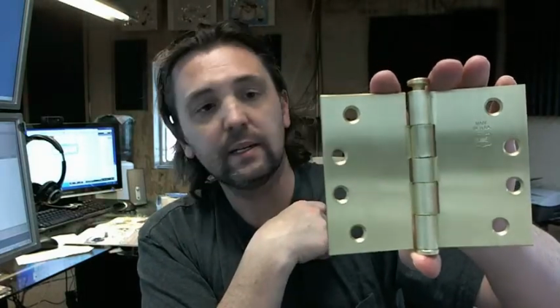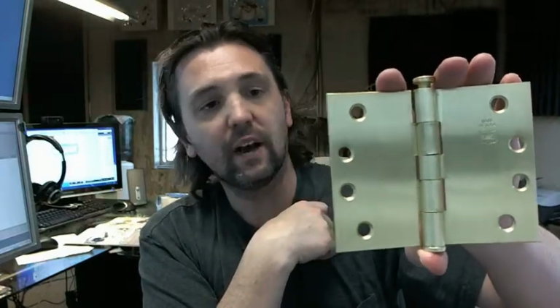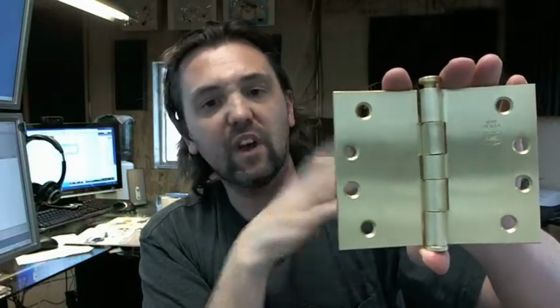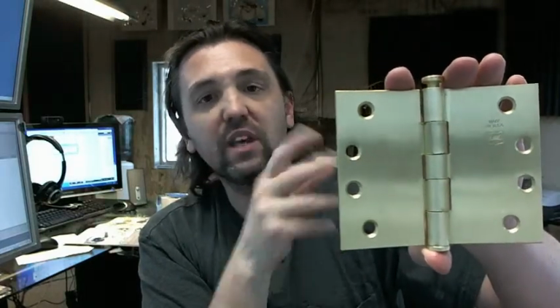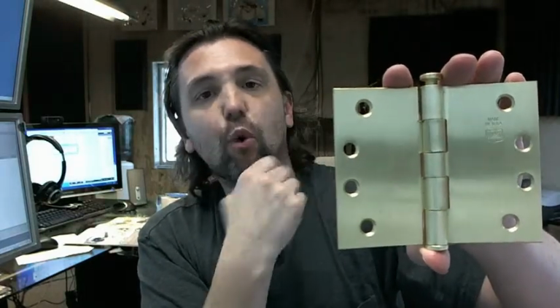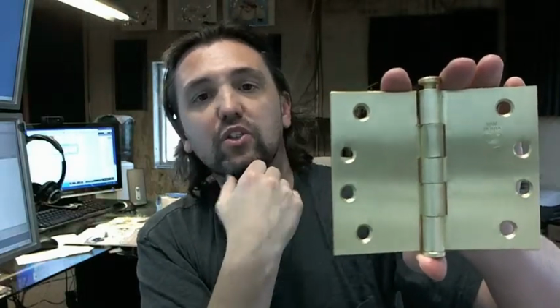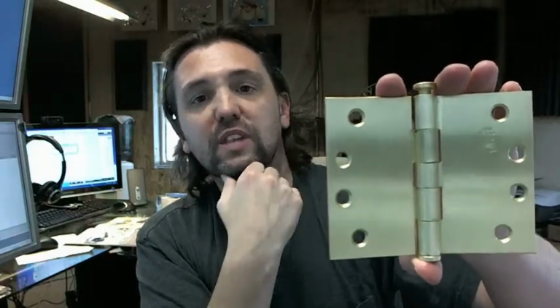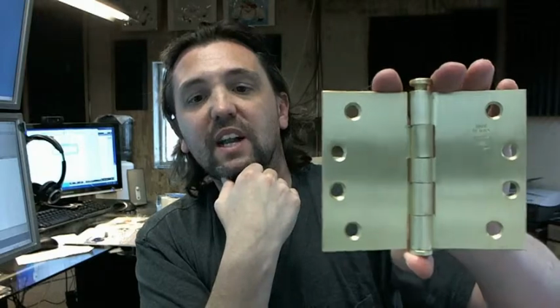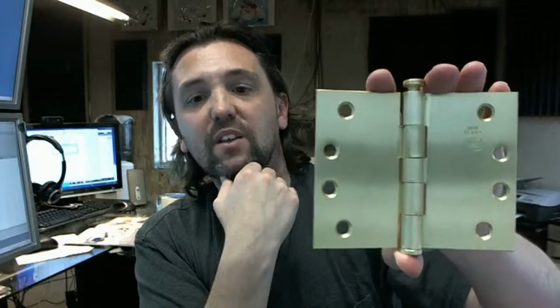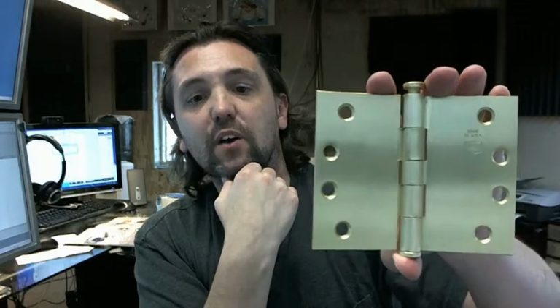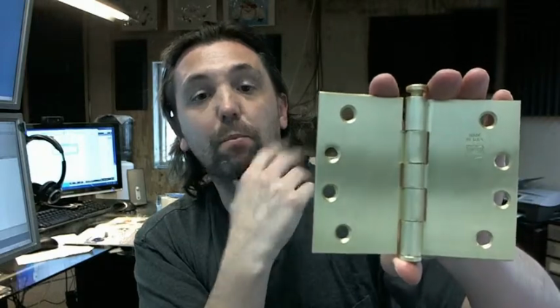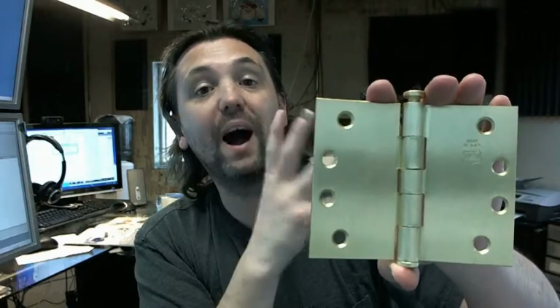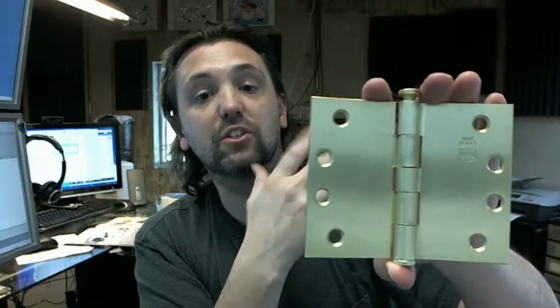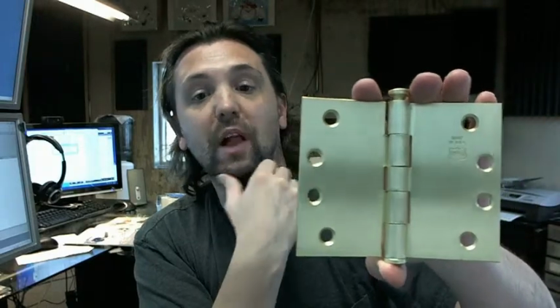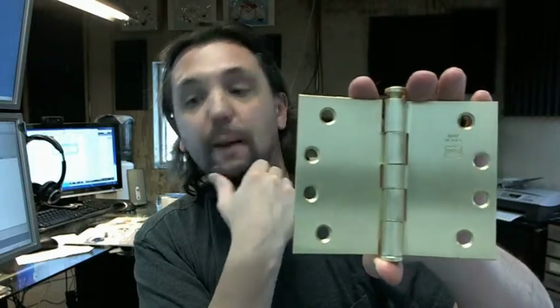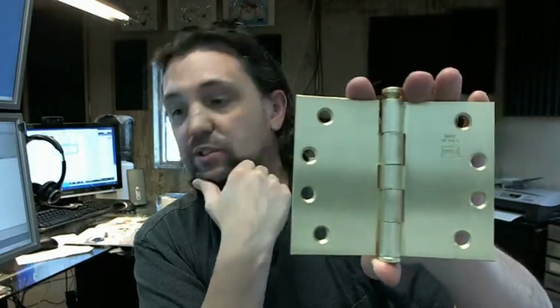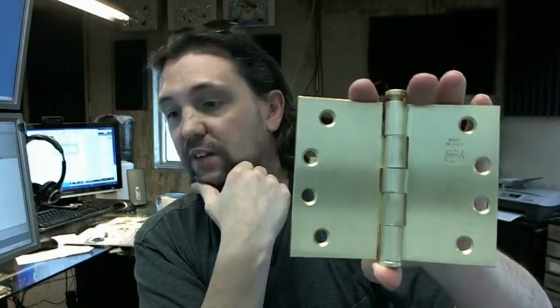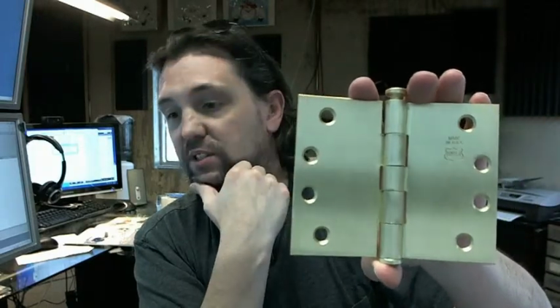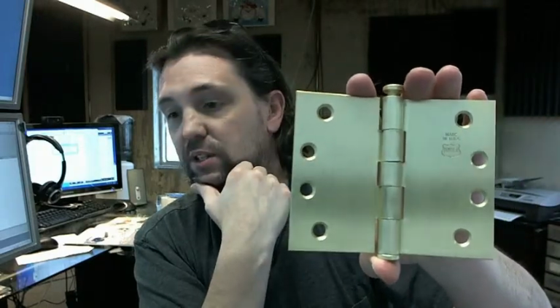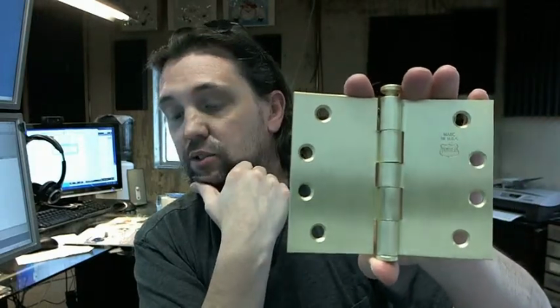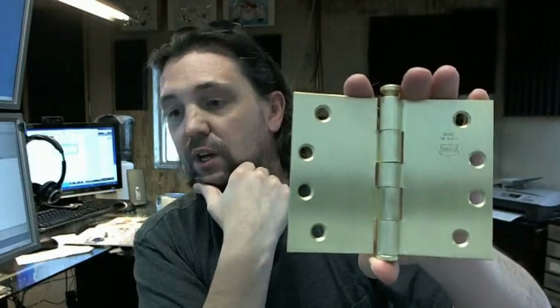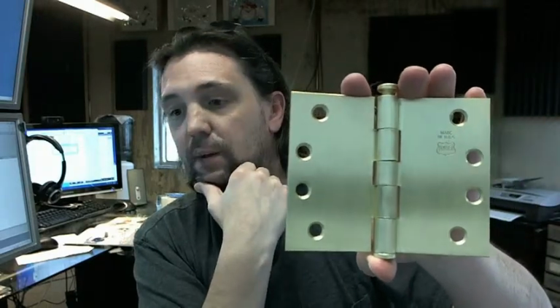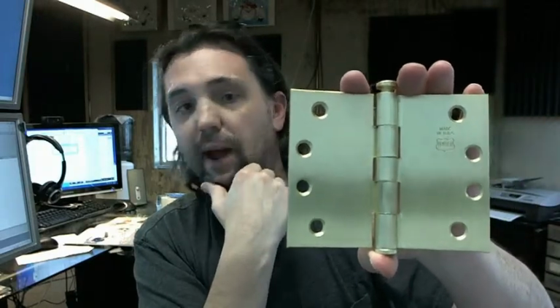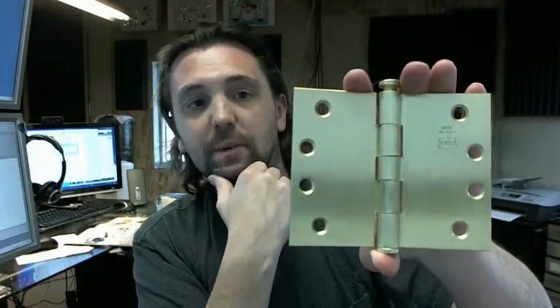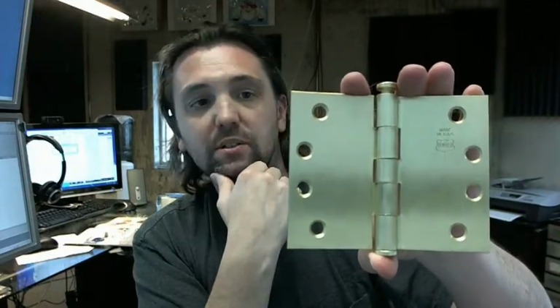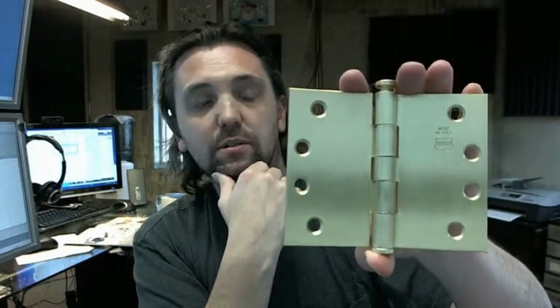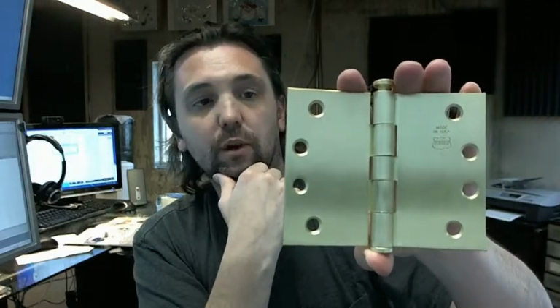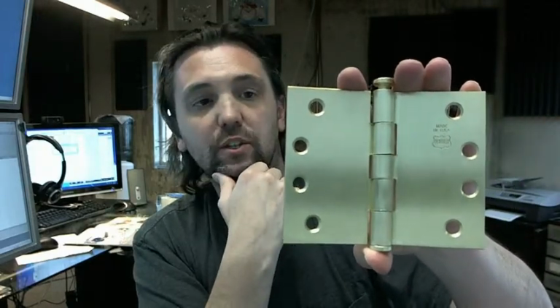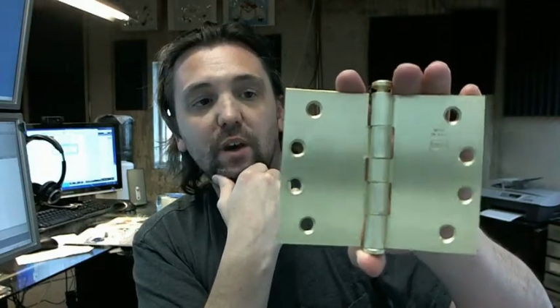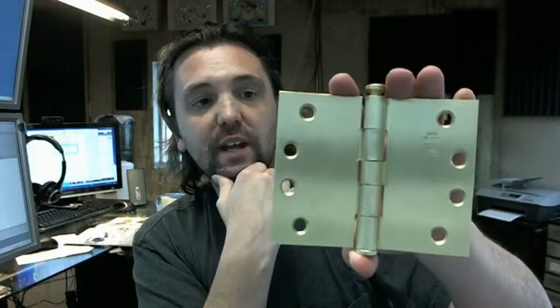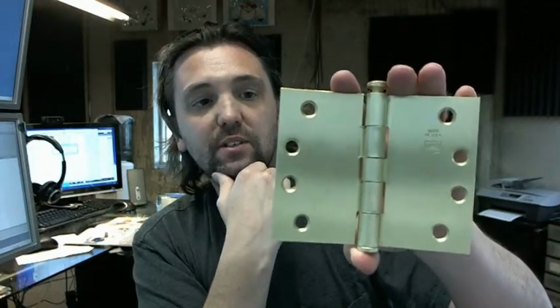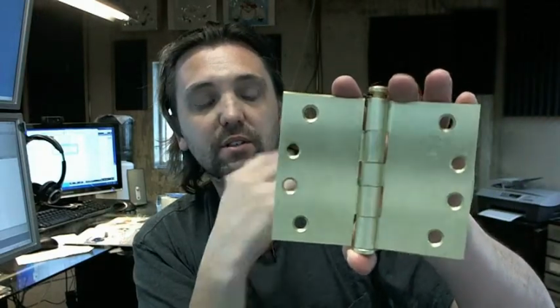If you have any questions on any of the other possible options on this hinge, by all means reach out and ask us.